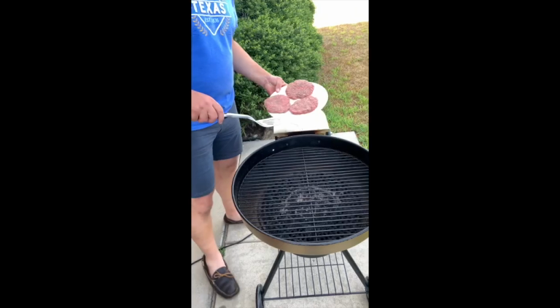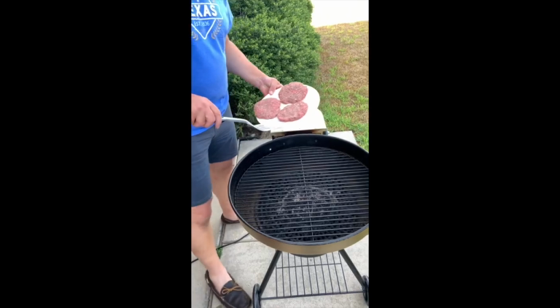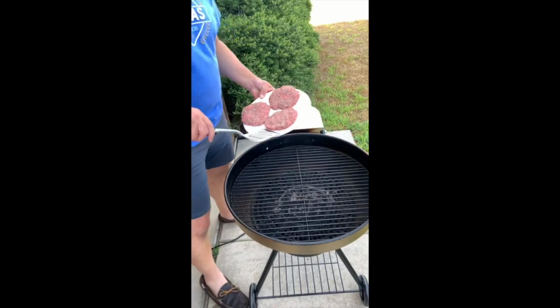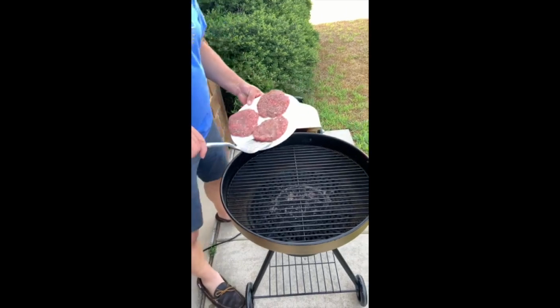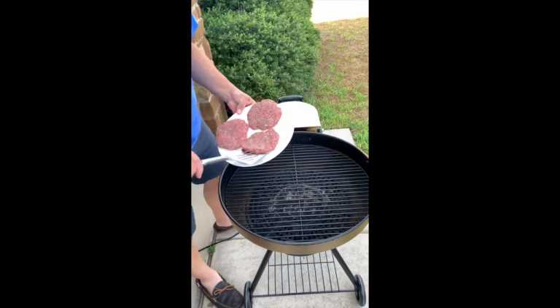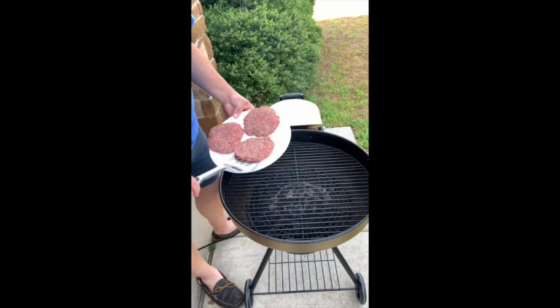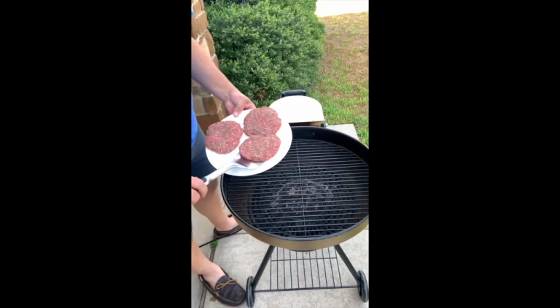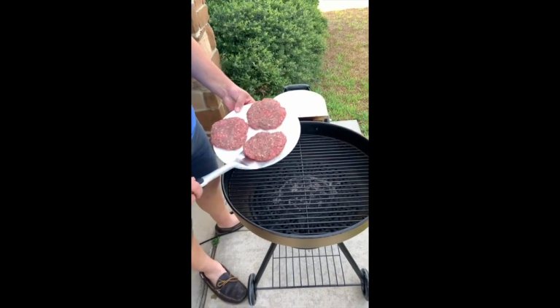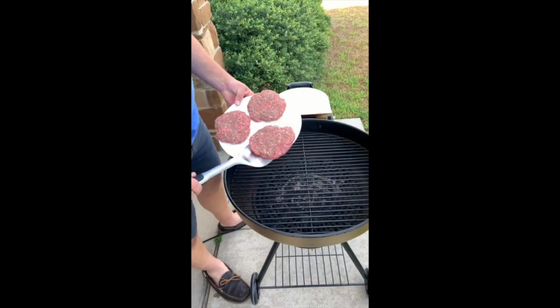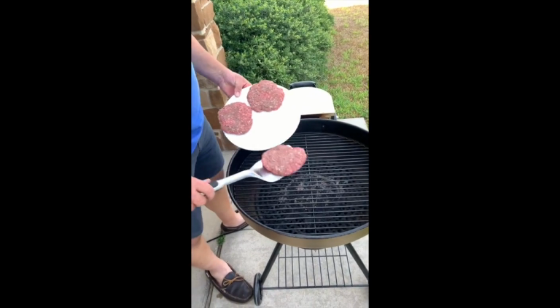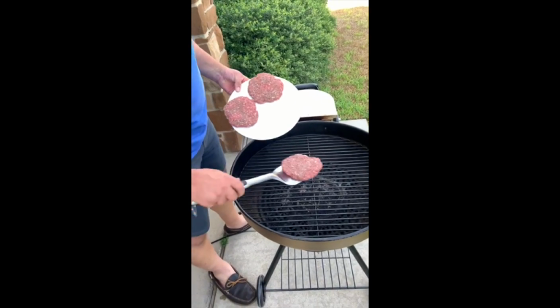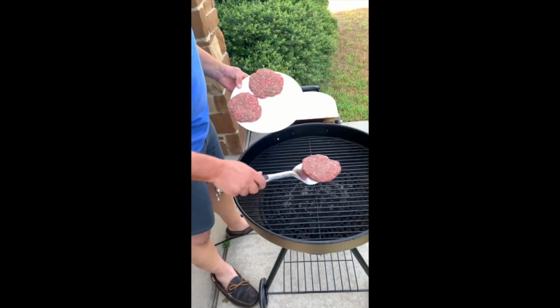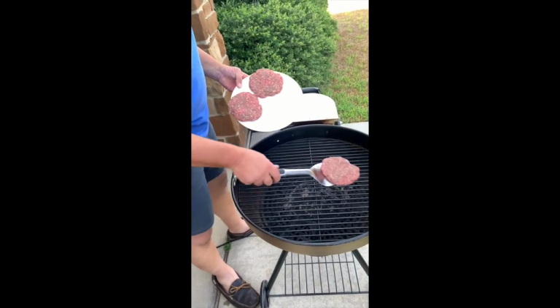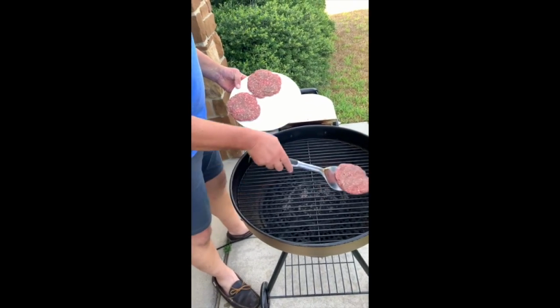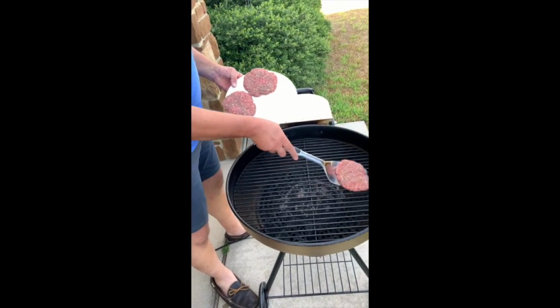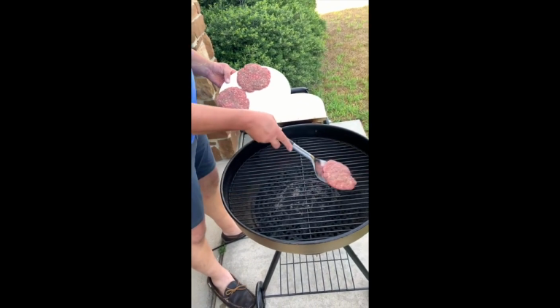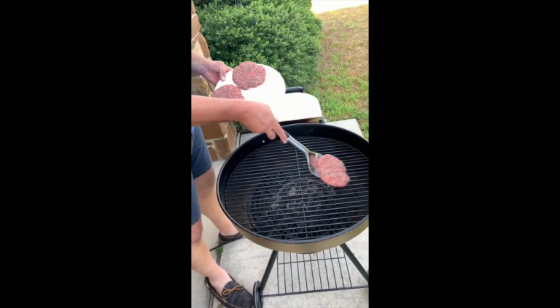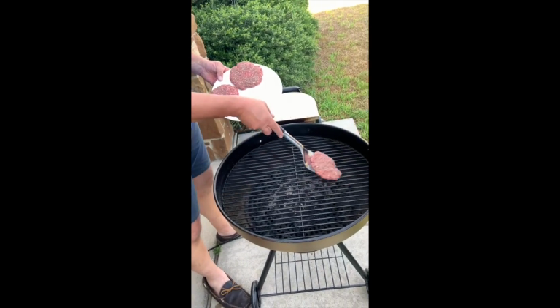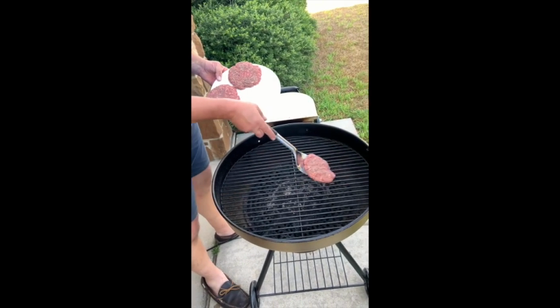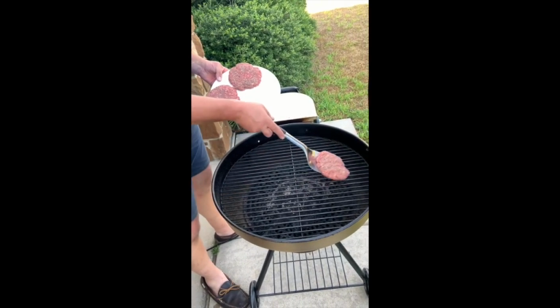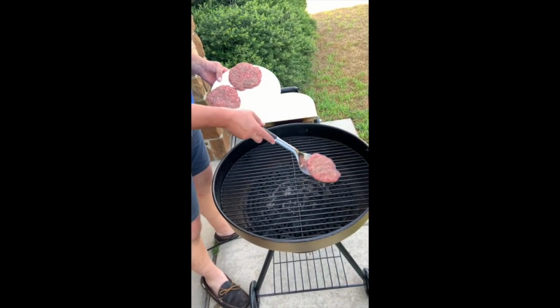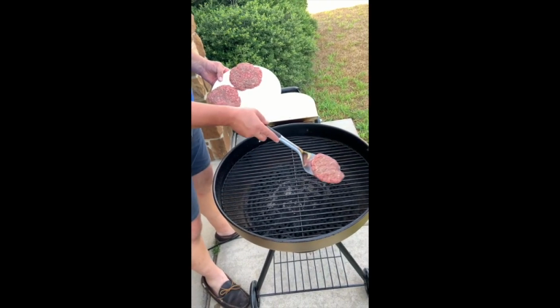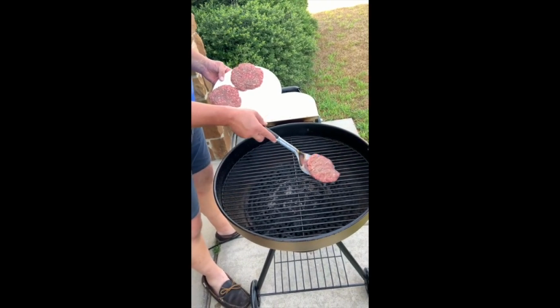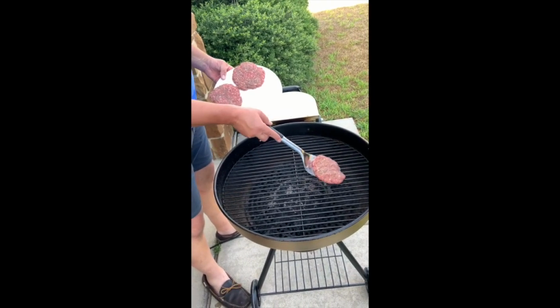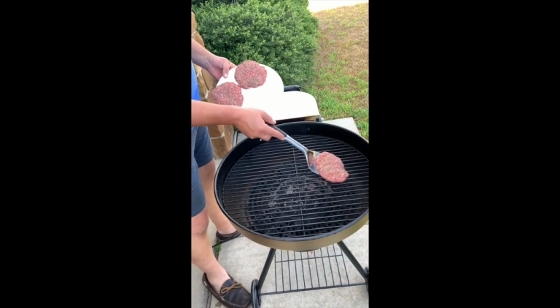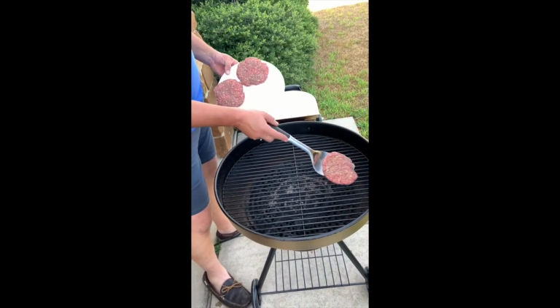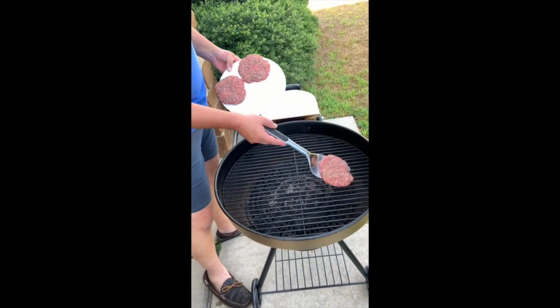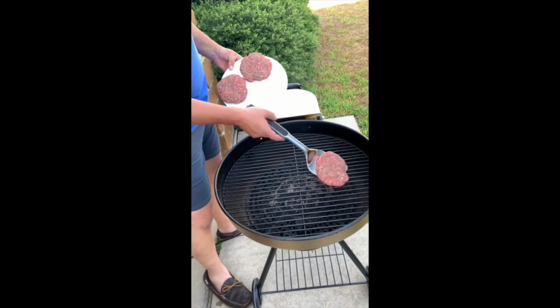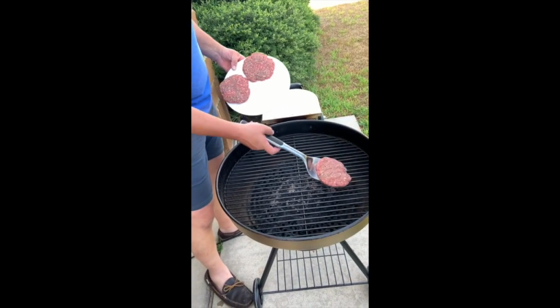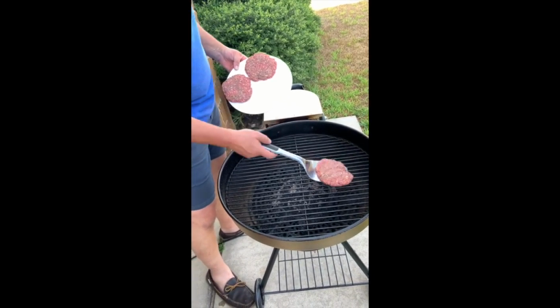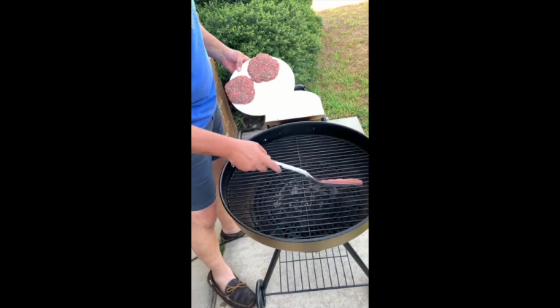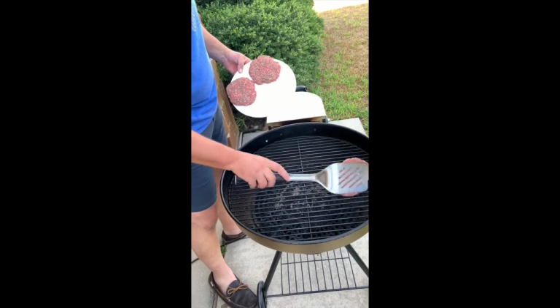This is a Recteq Bullseye grill. I have it set at 400 degrees right now.